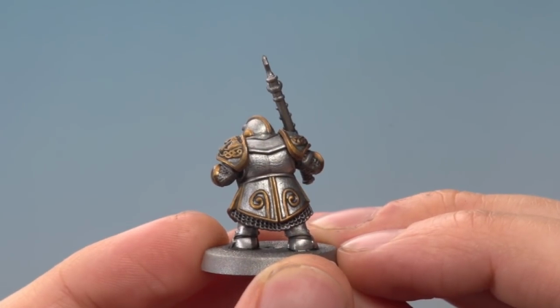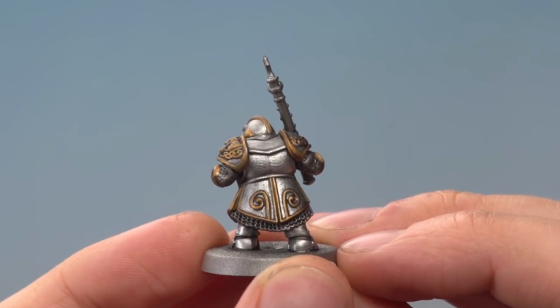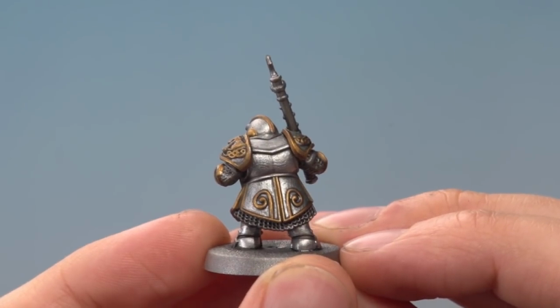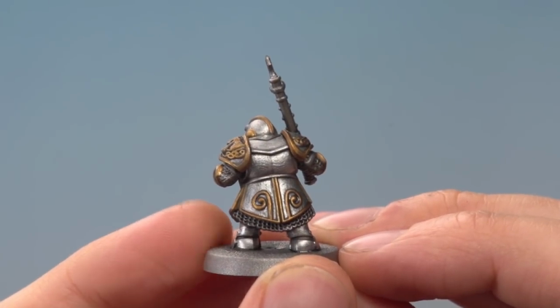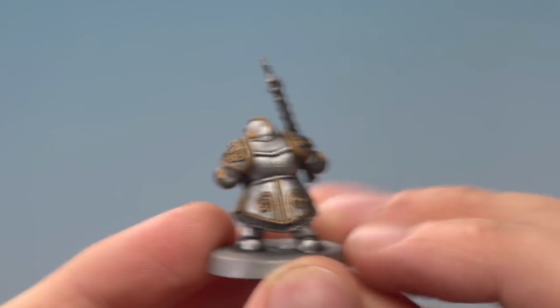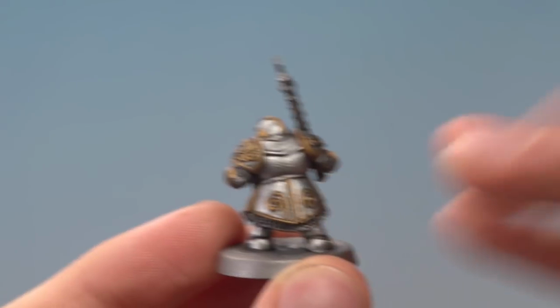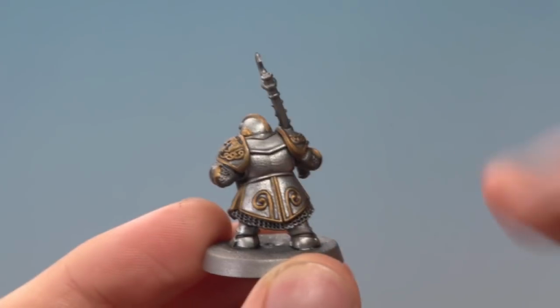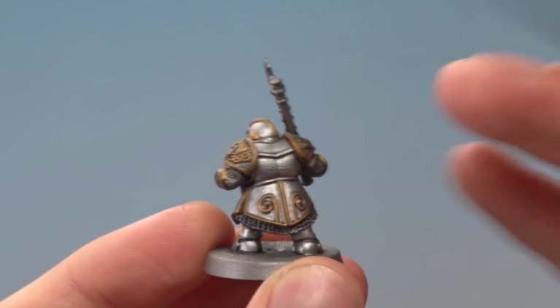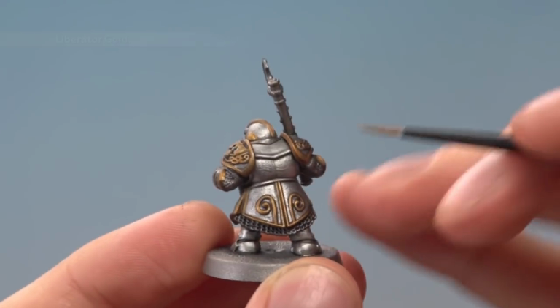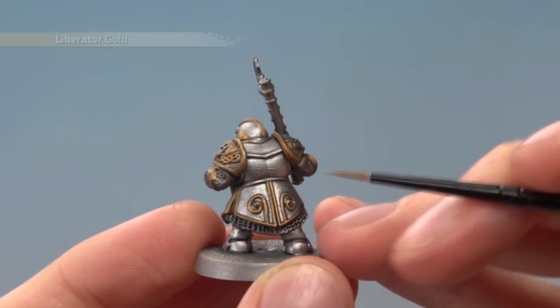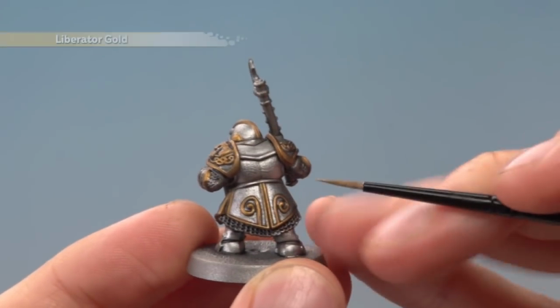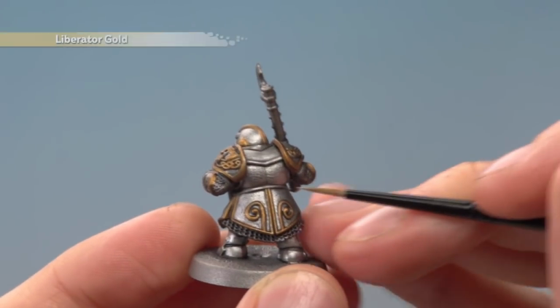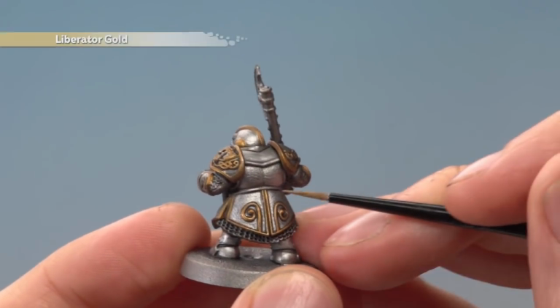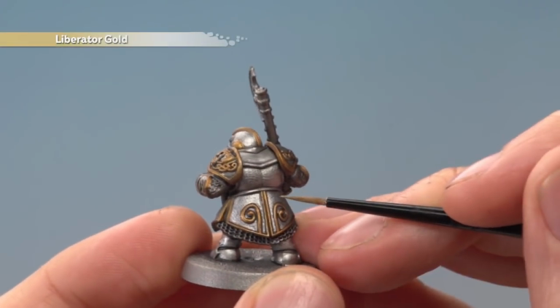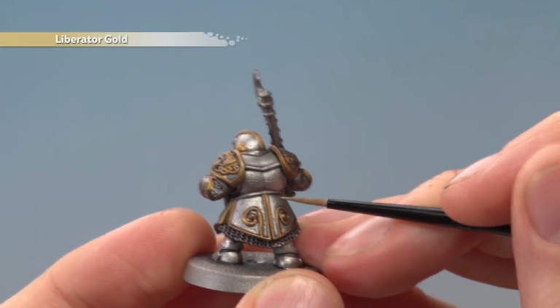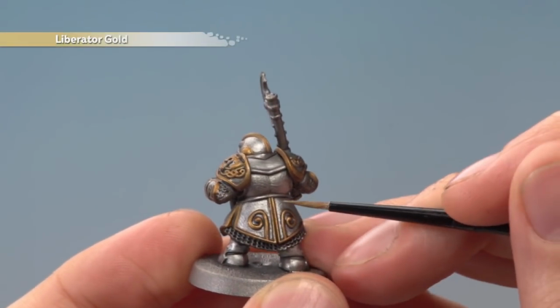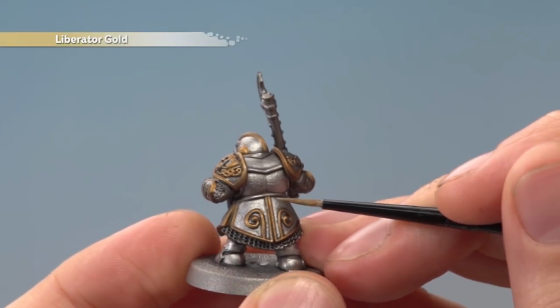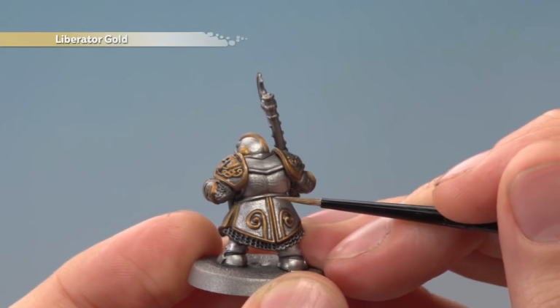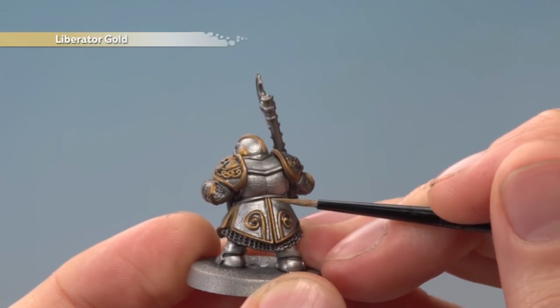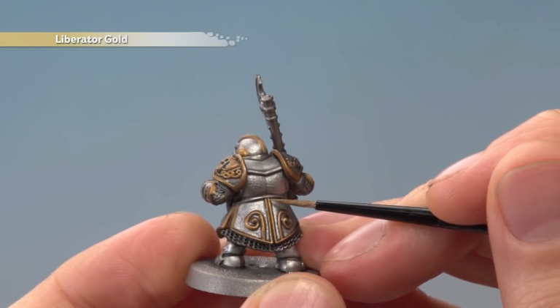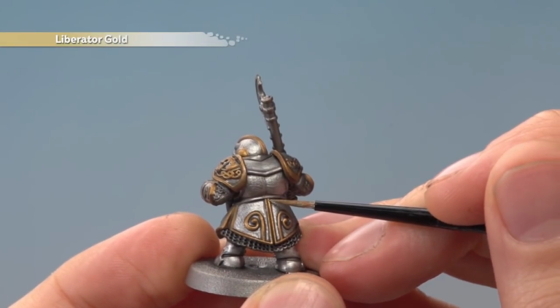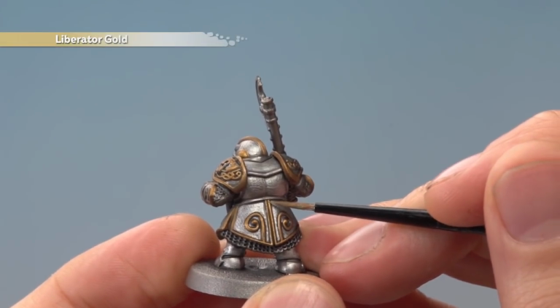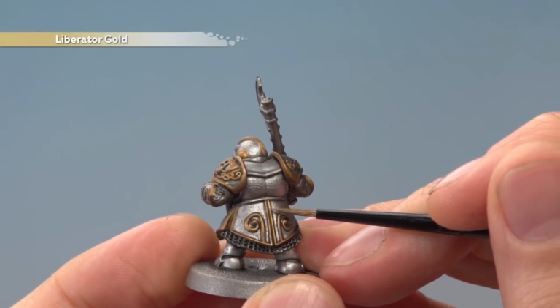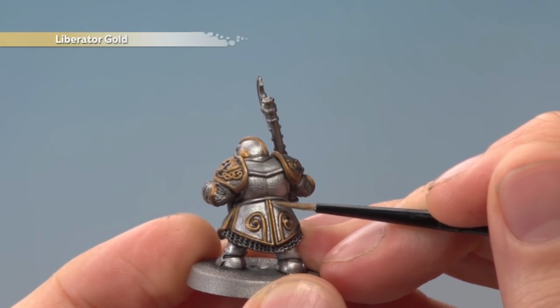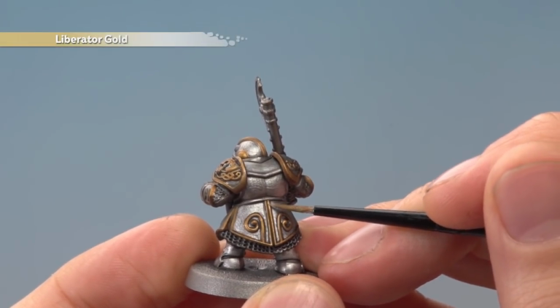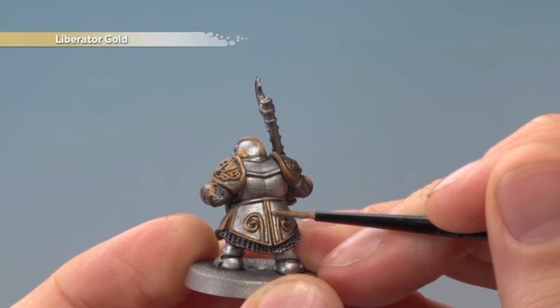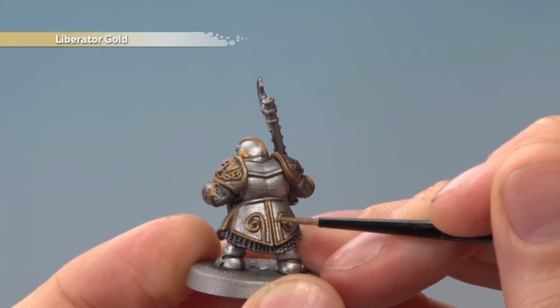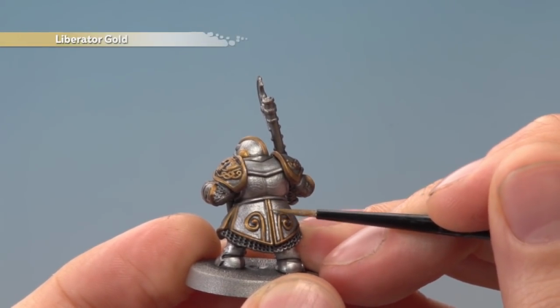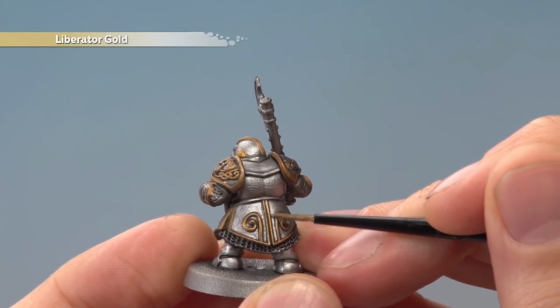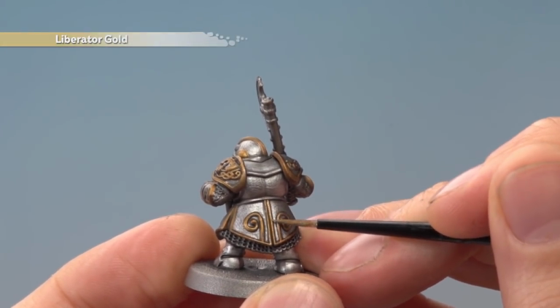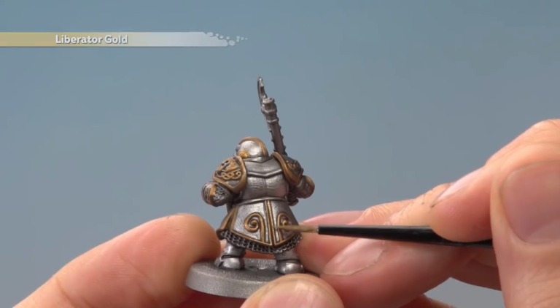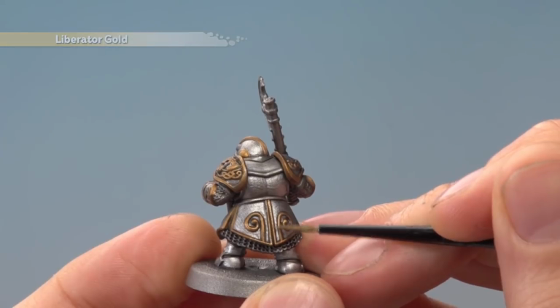The next step is to highlight all the trim using Liberator Gold, and you just want to be as neat as you can as you follow it all the way round.